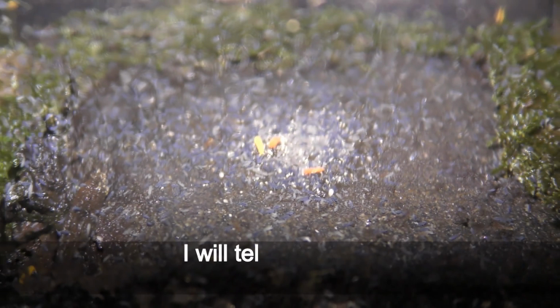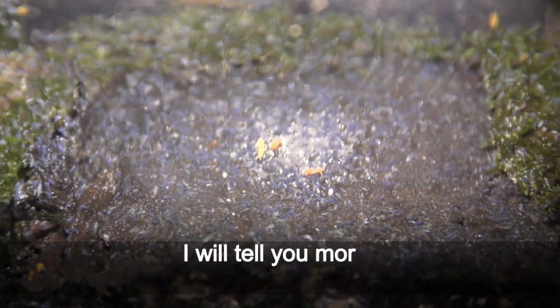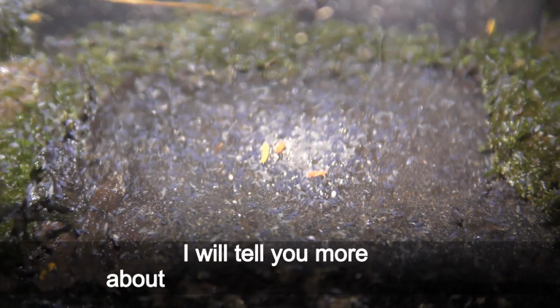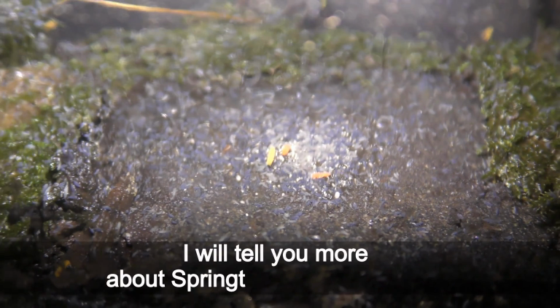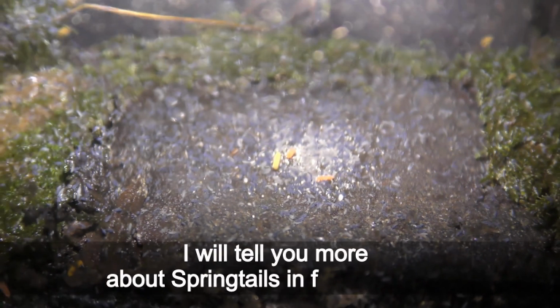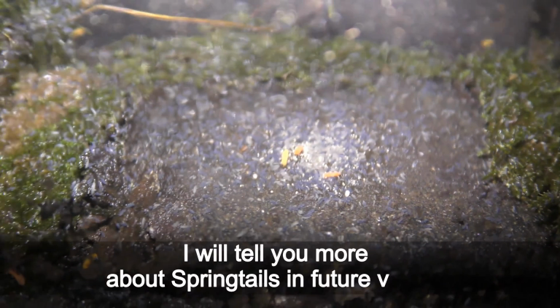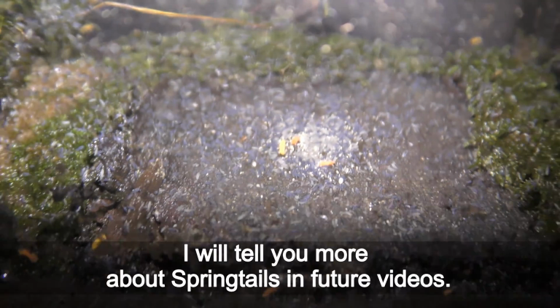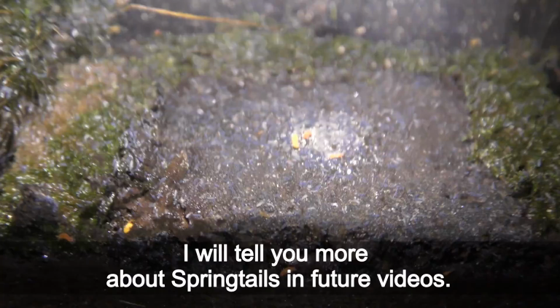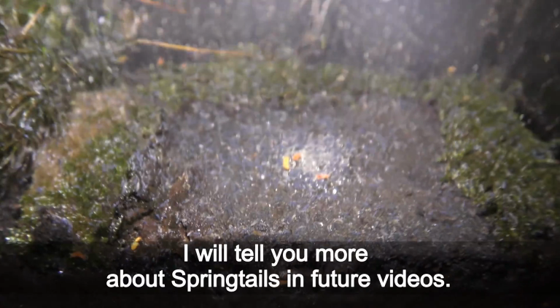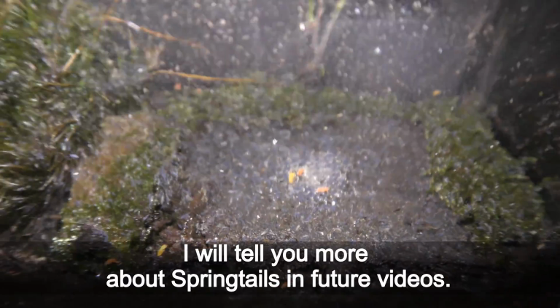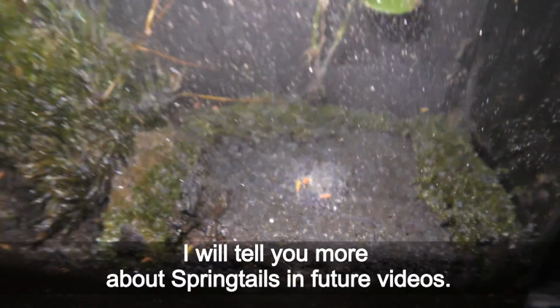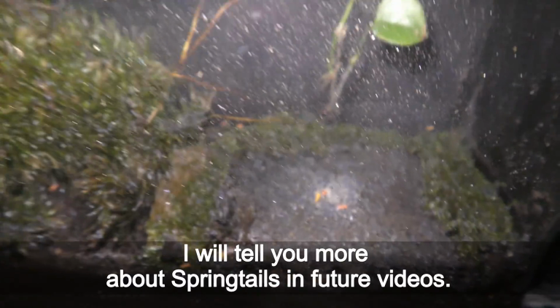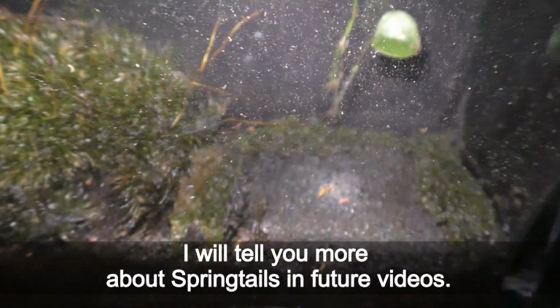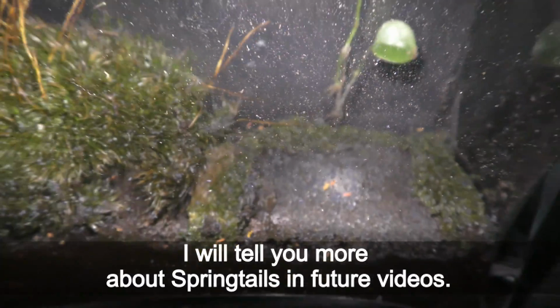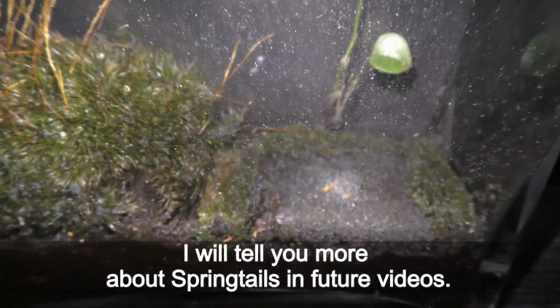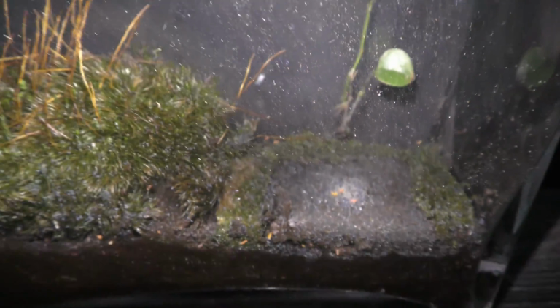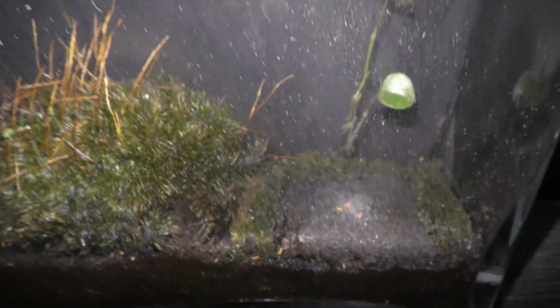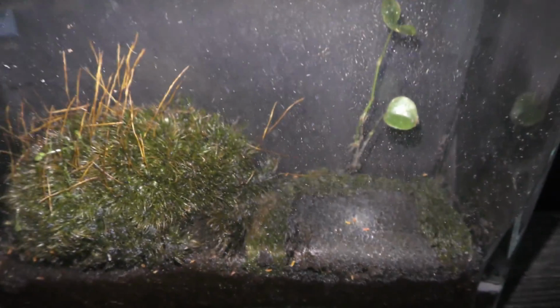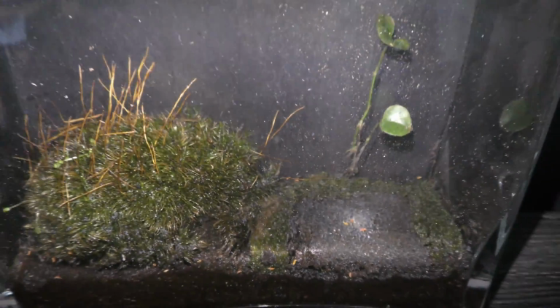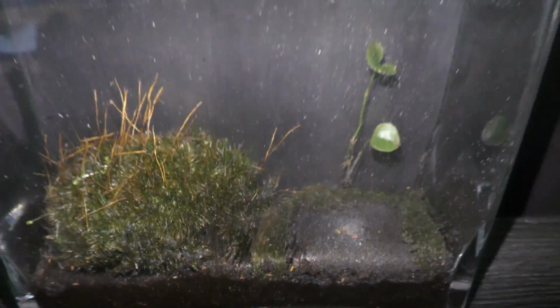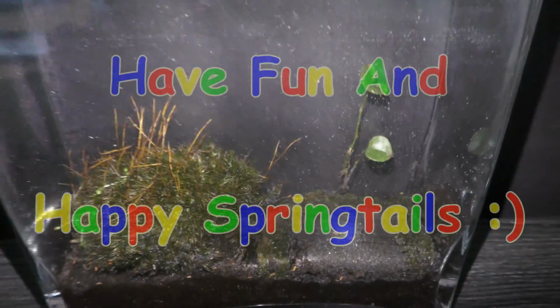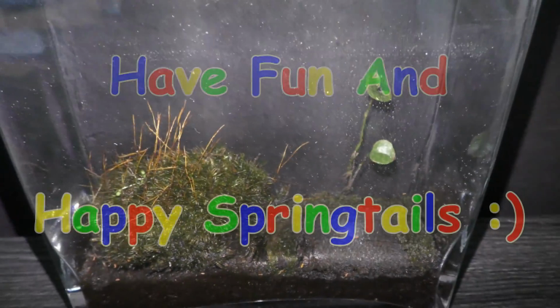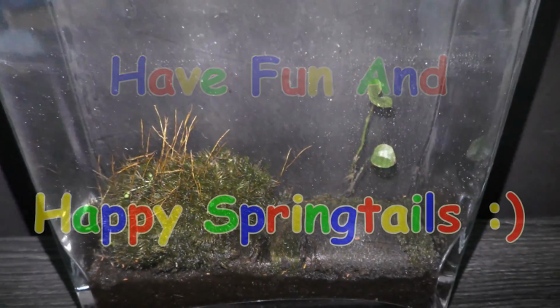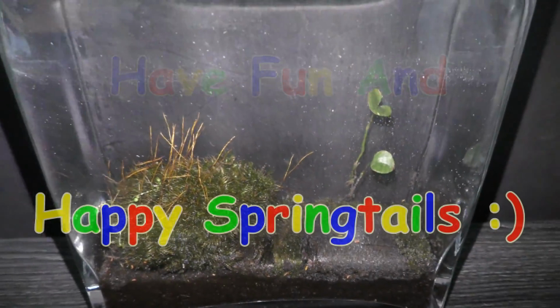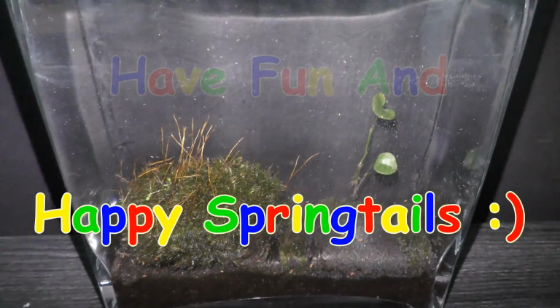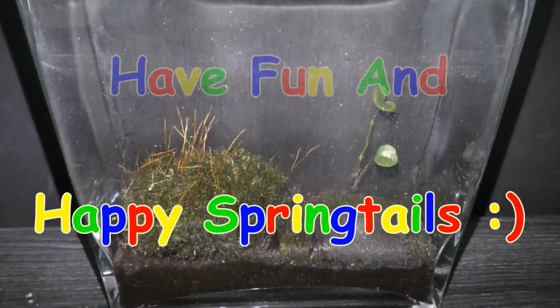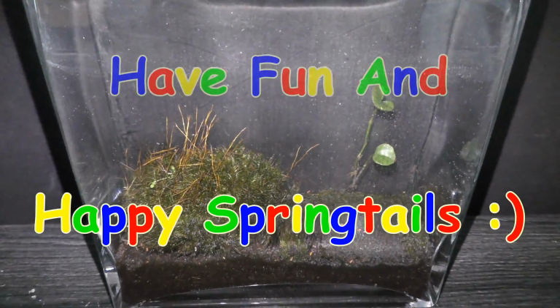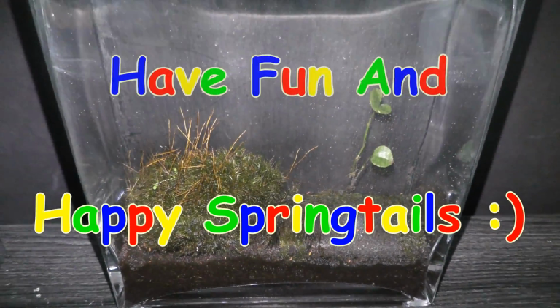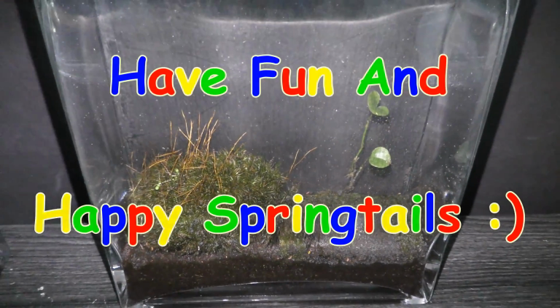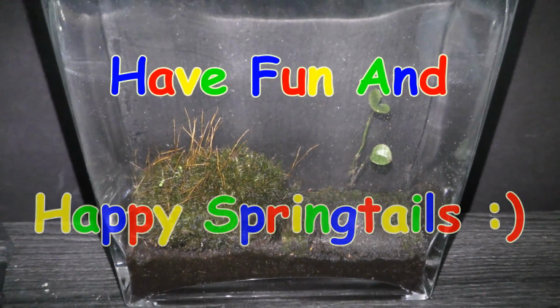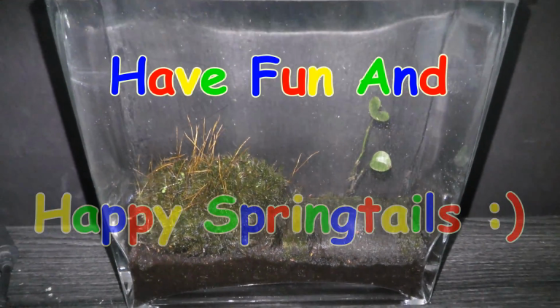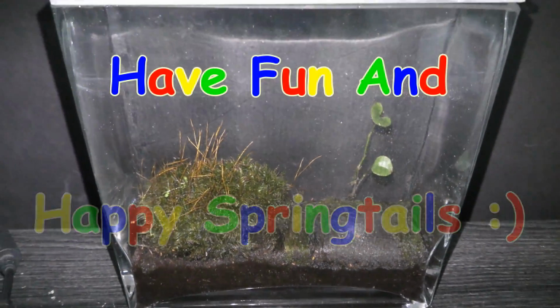I enjoy keeping them in my terrariums. I will tell you more about springtails in future videos. Have fun and happy springtails!